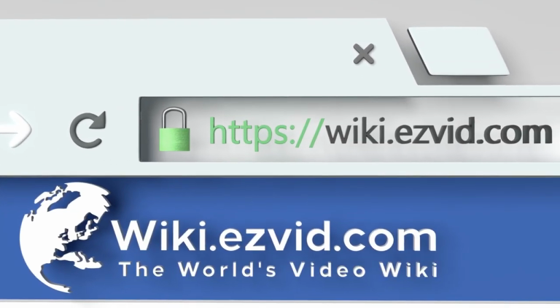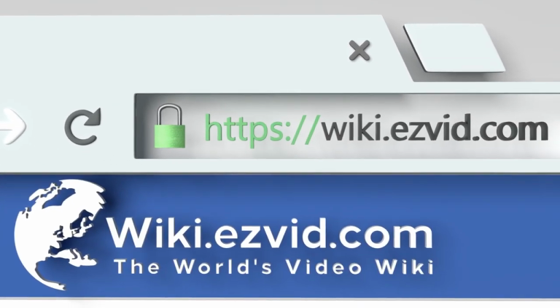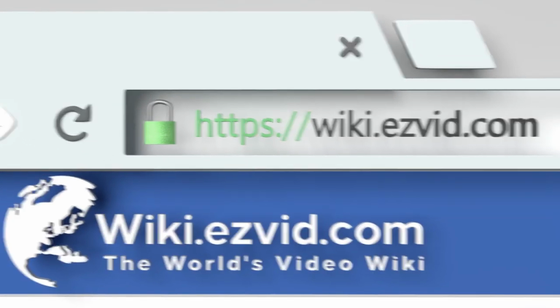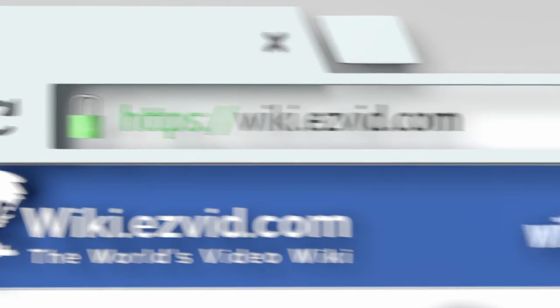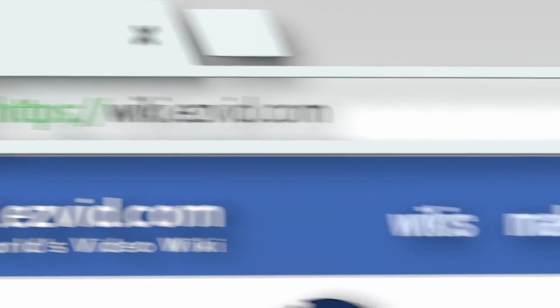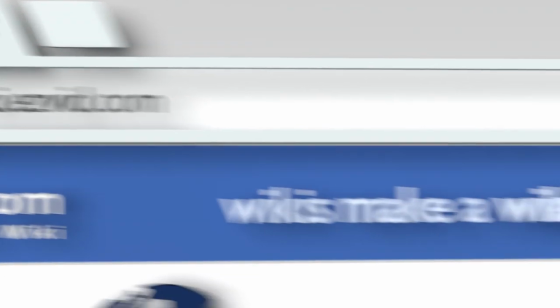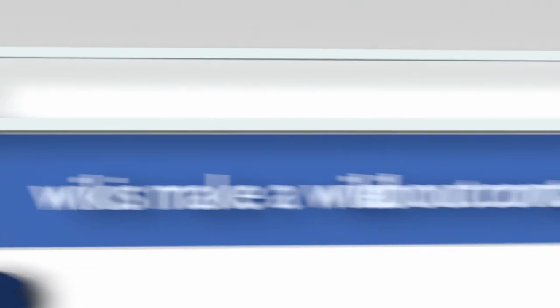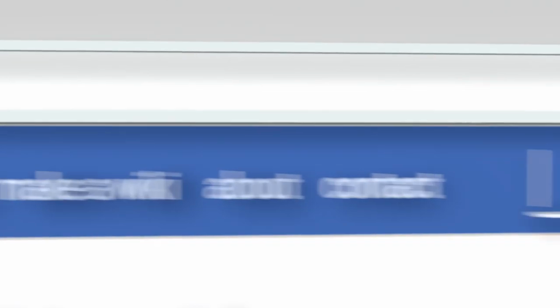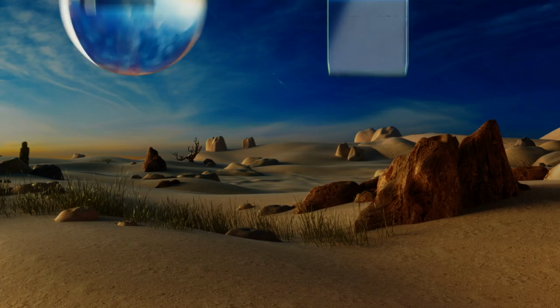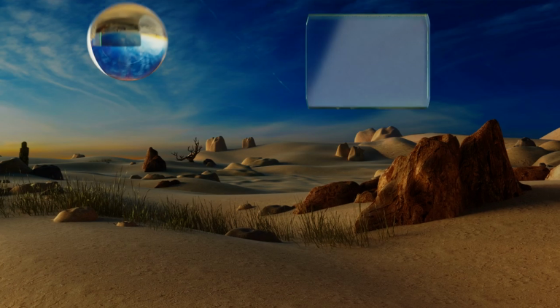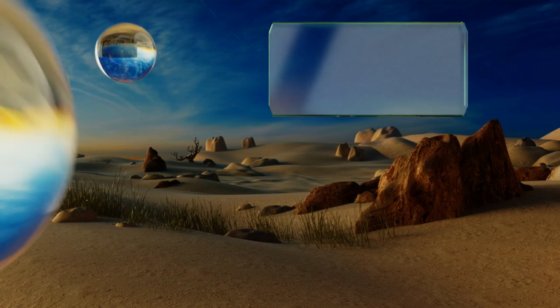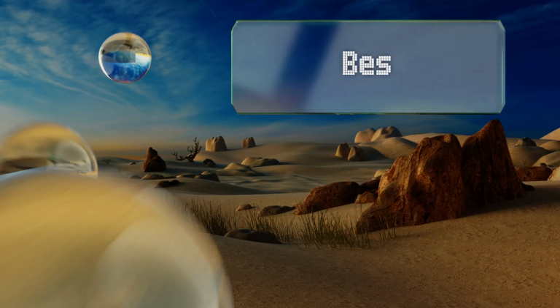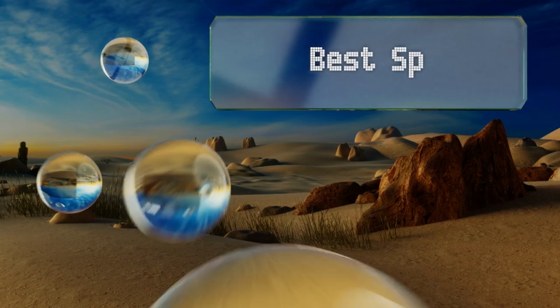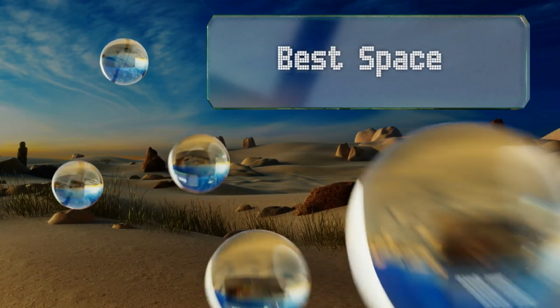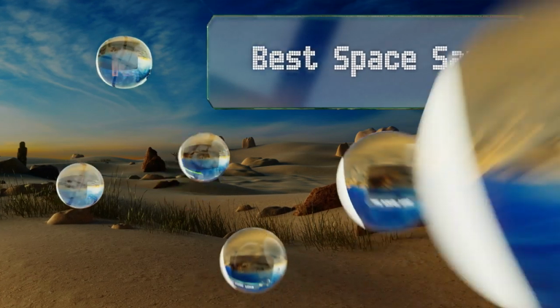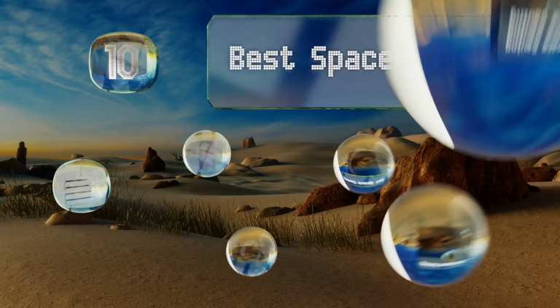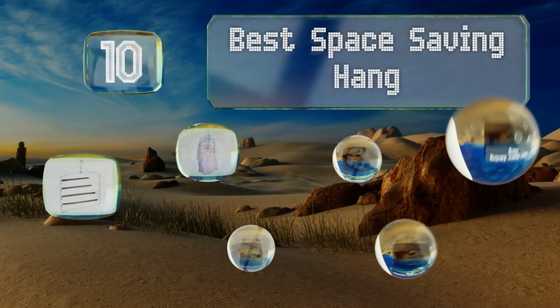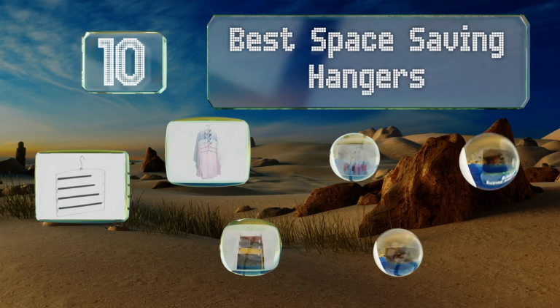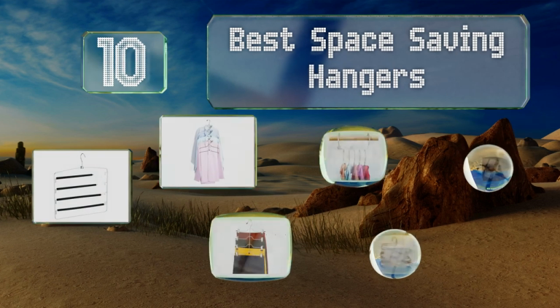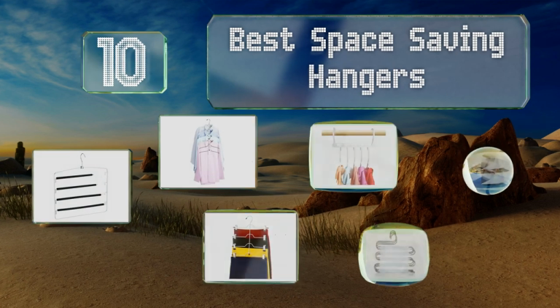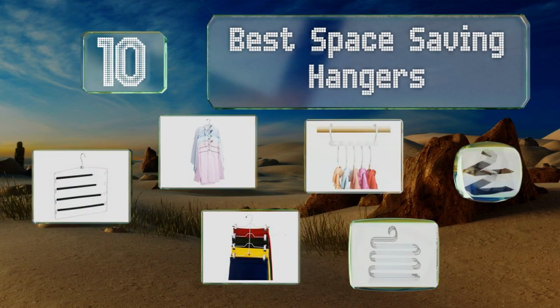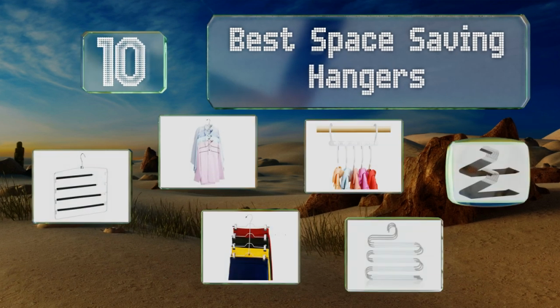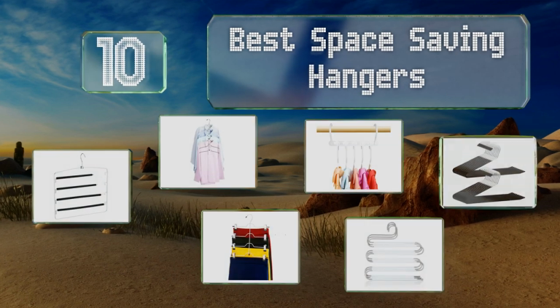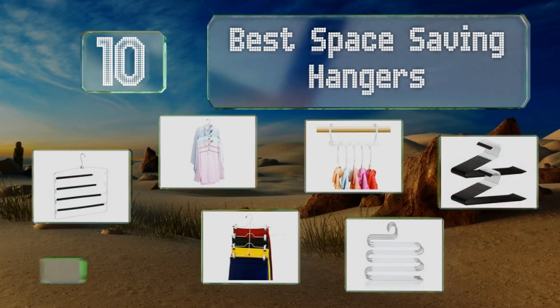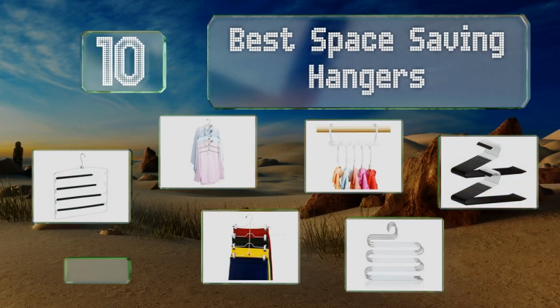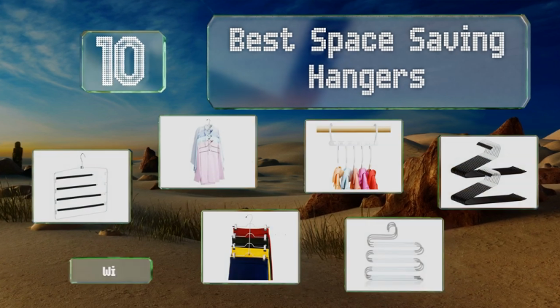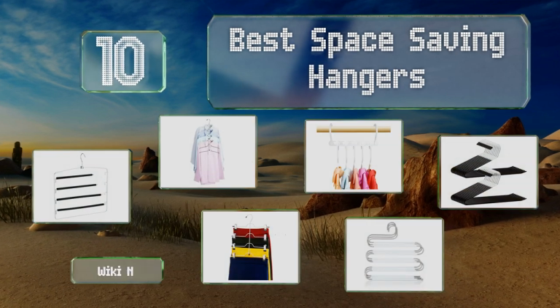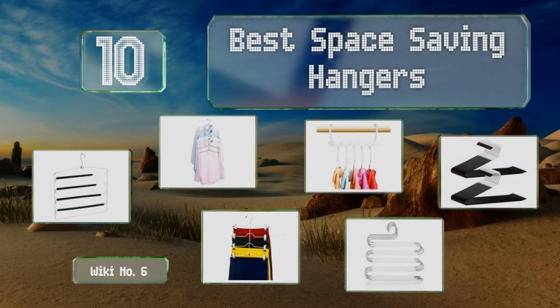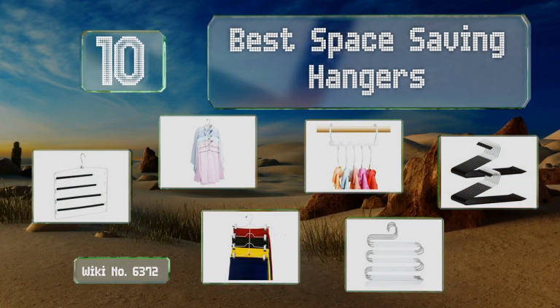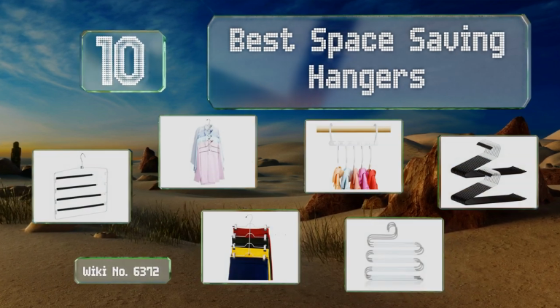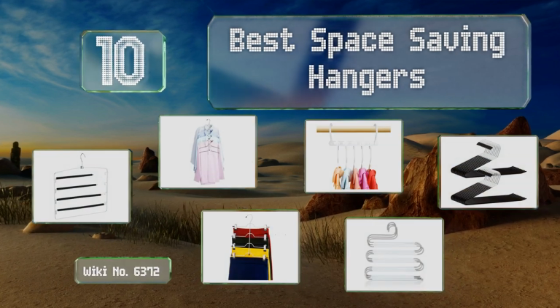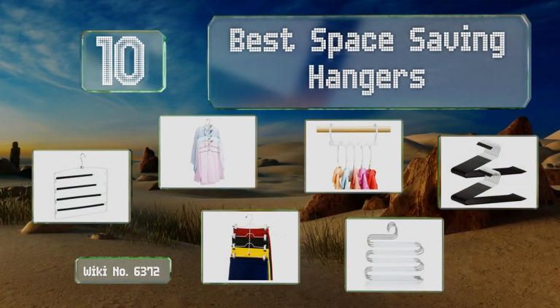EasyVid presents the 10 best space-saving hangers. Let's get started with the list.